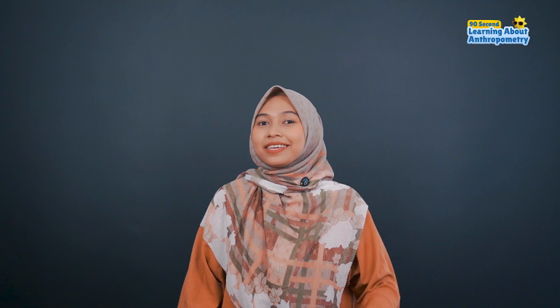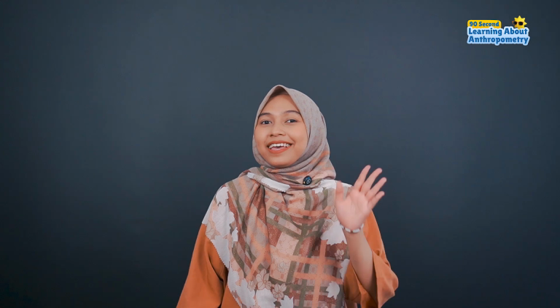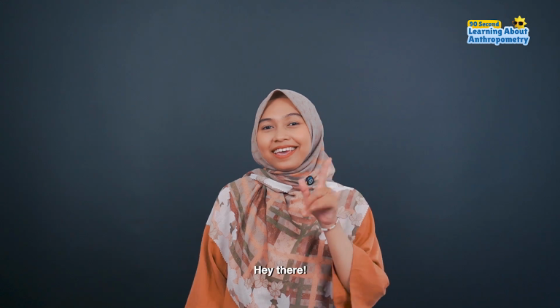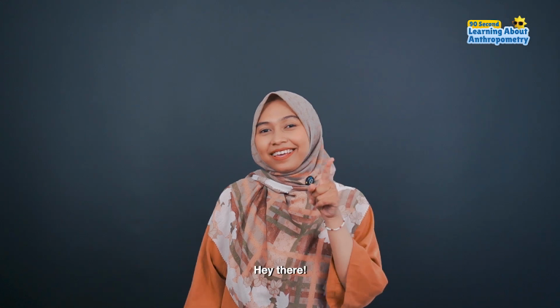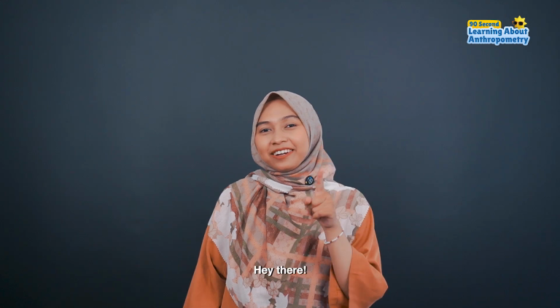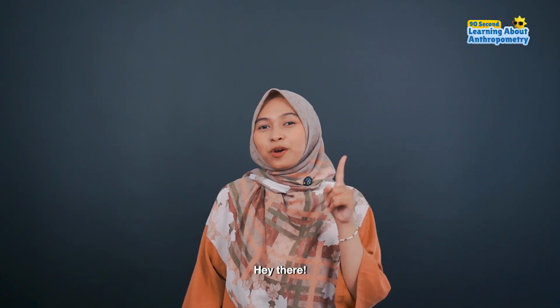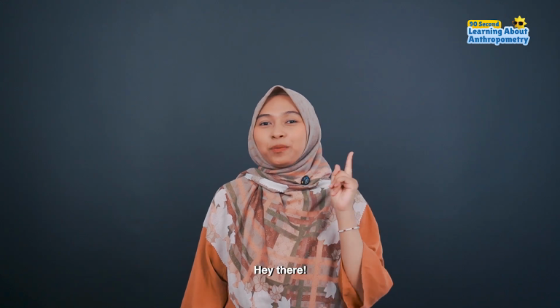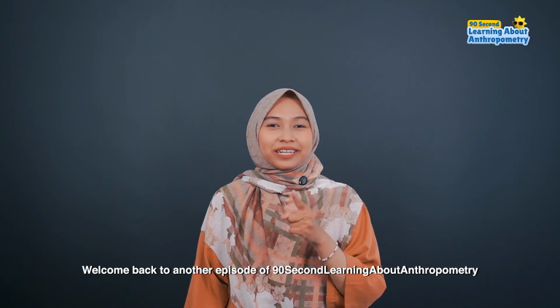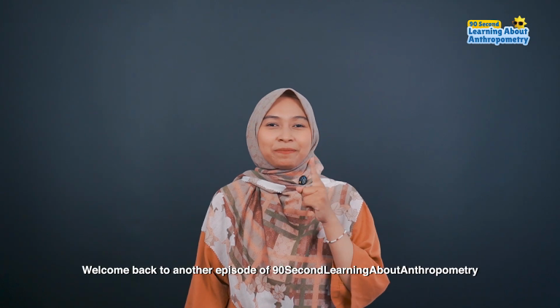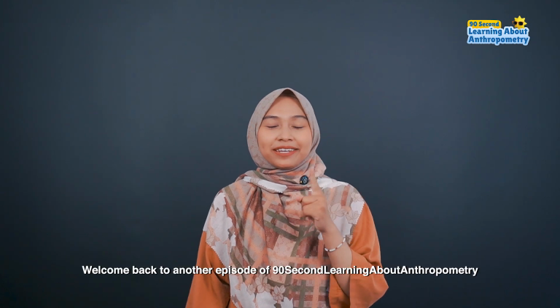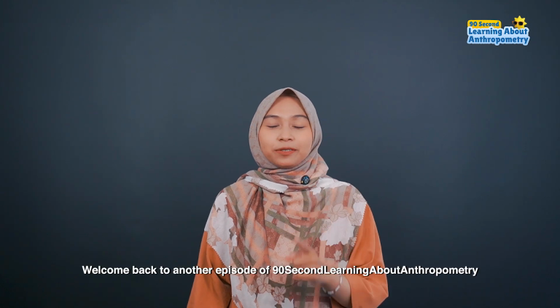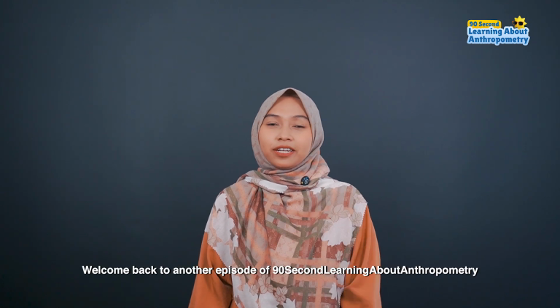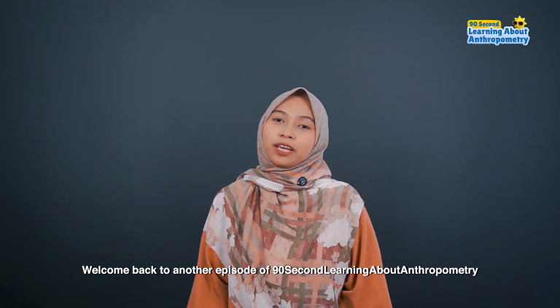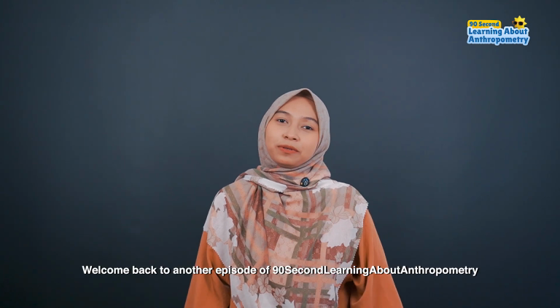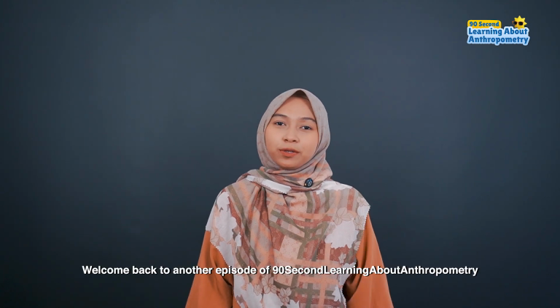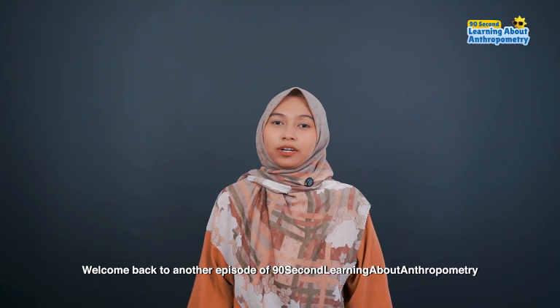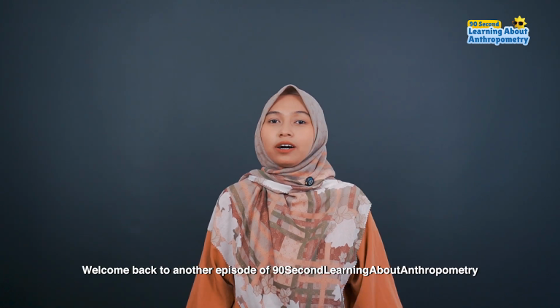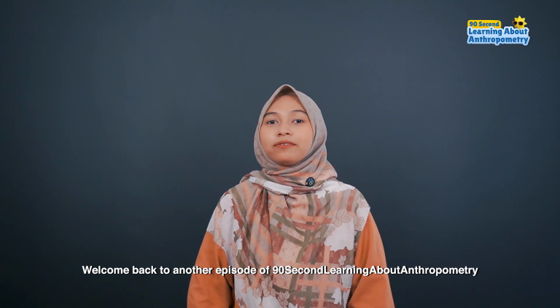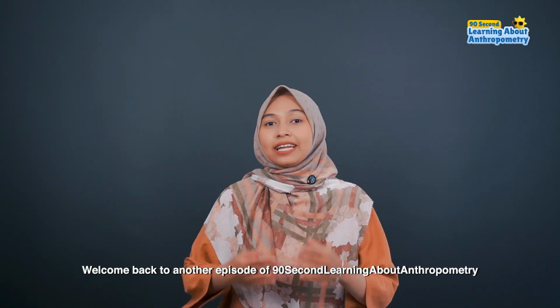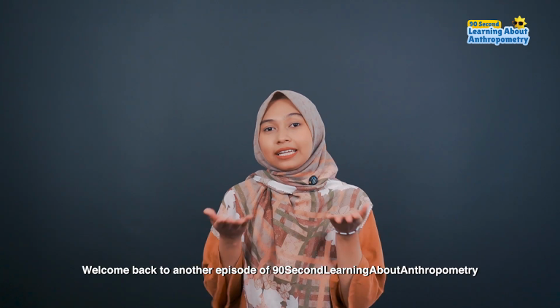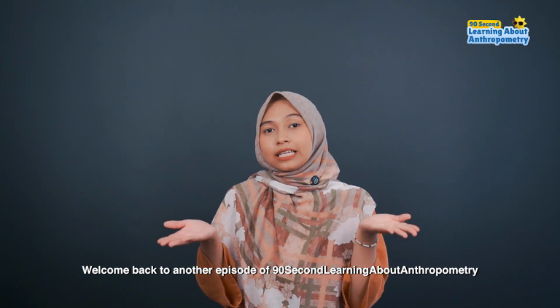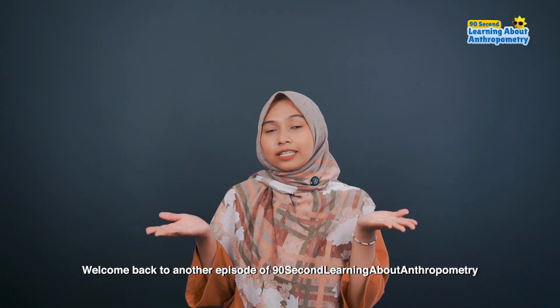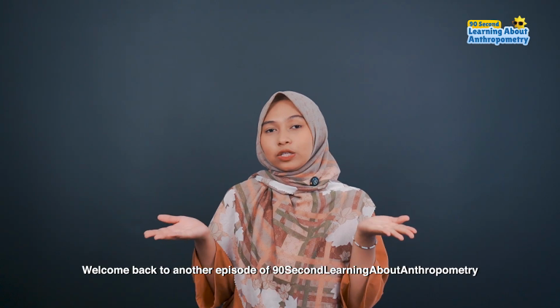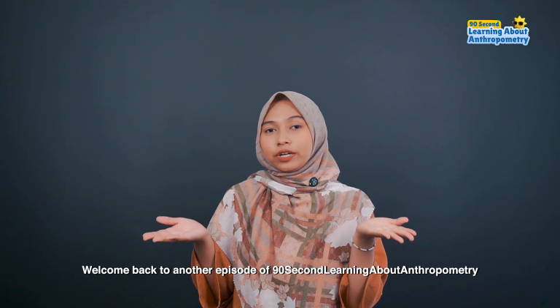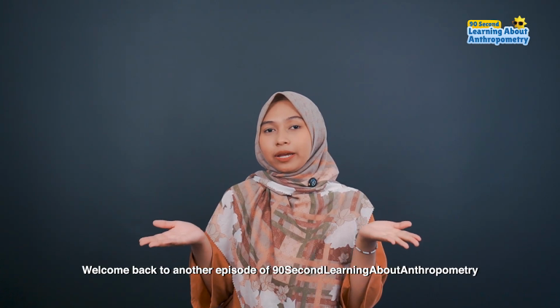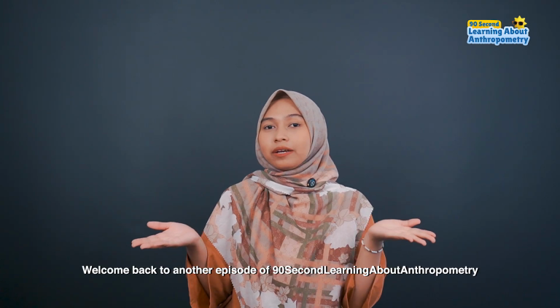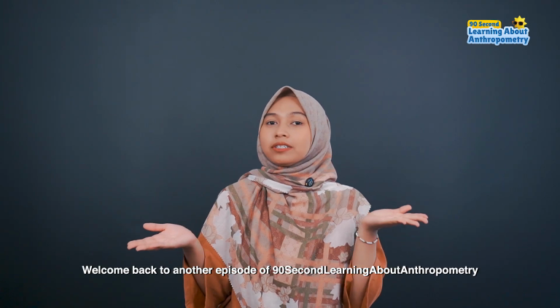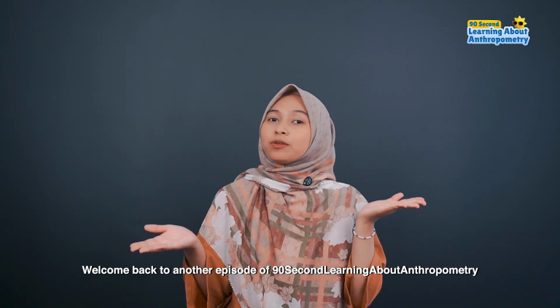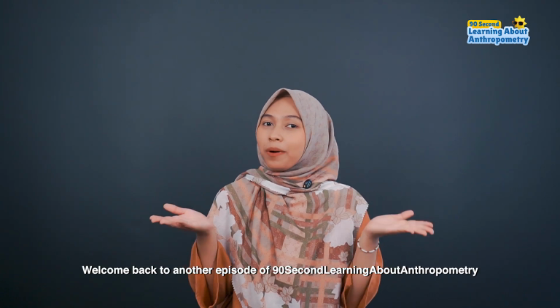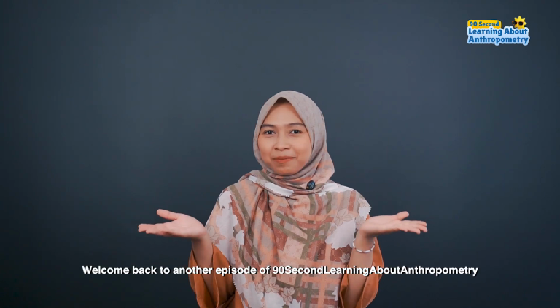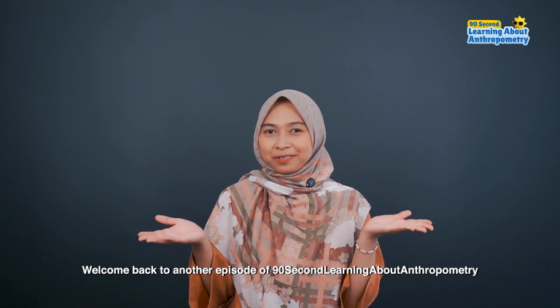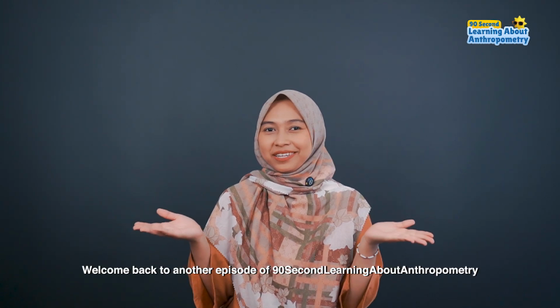Hey there! Welcome back to another episode of 90 Seconds Learning About Anthropometry.